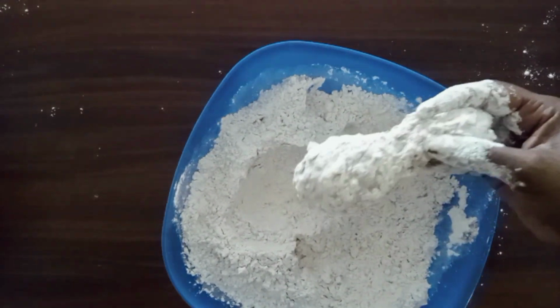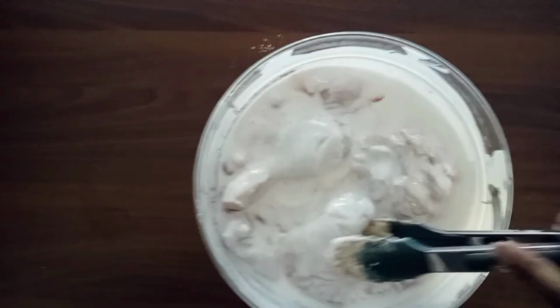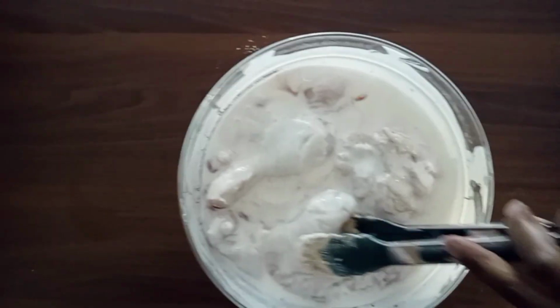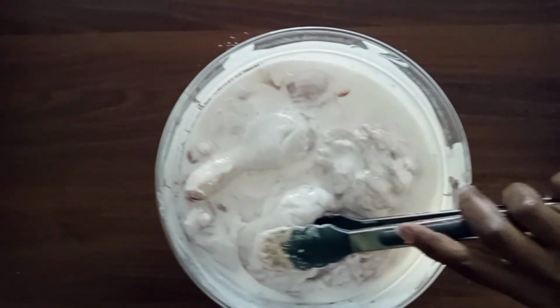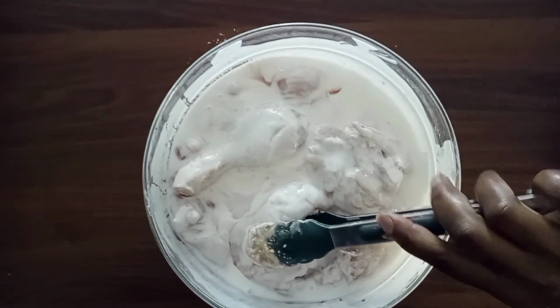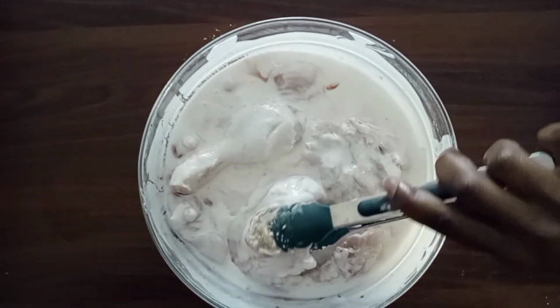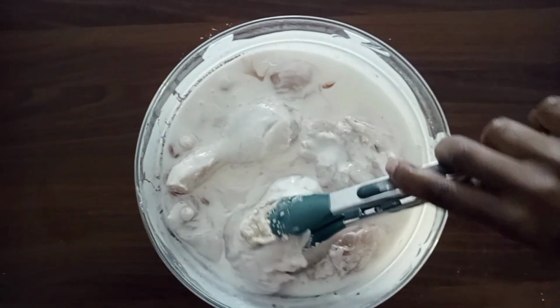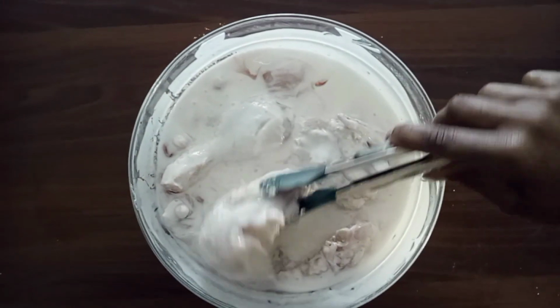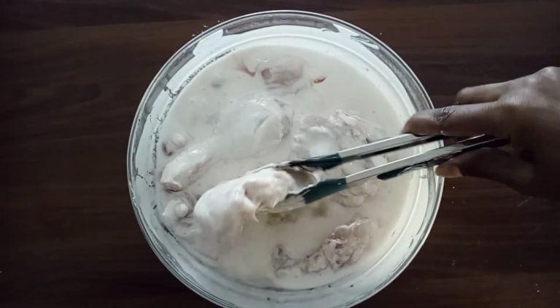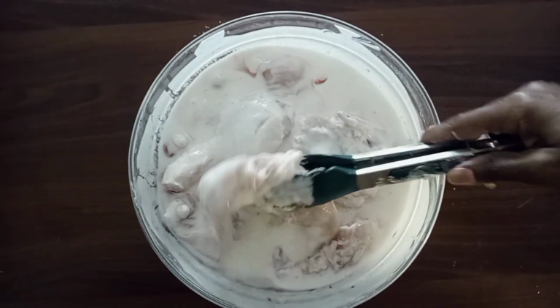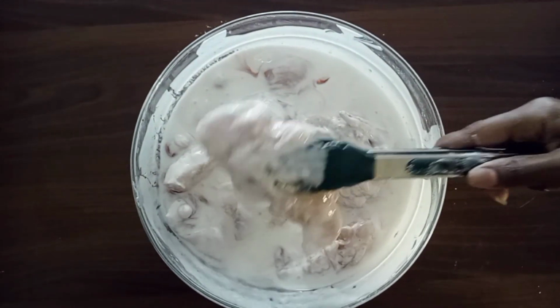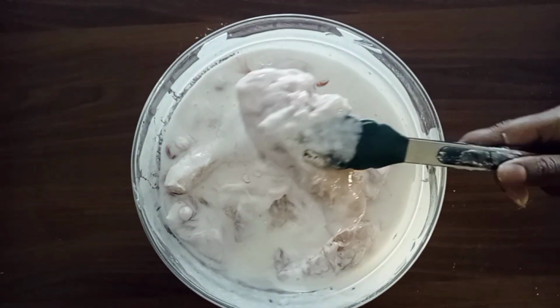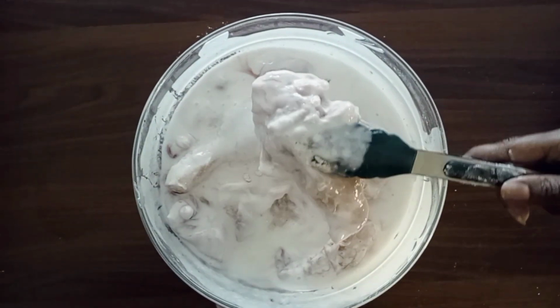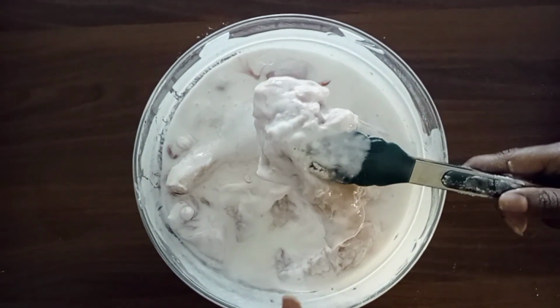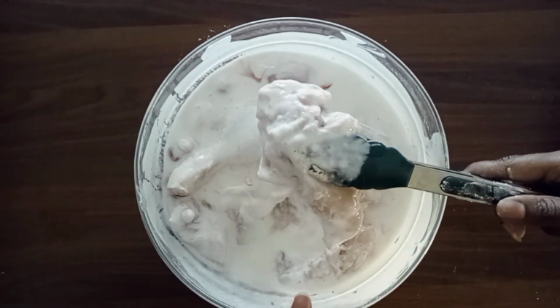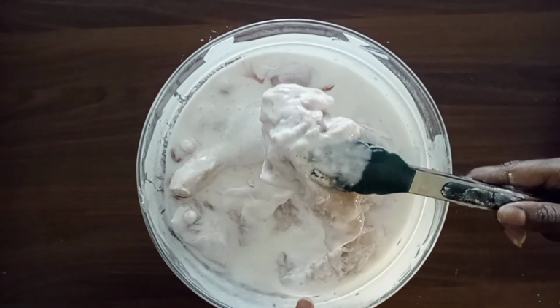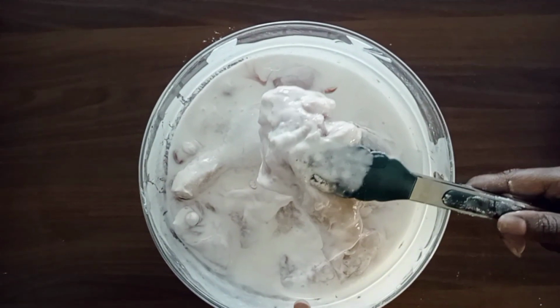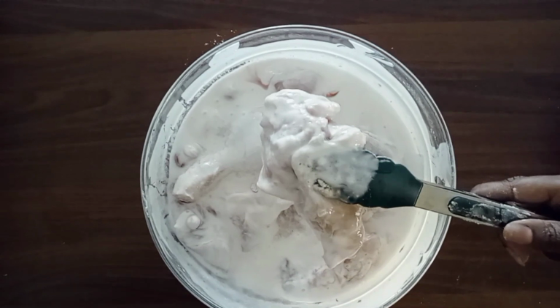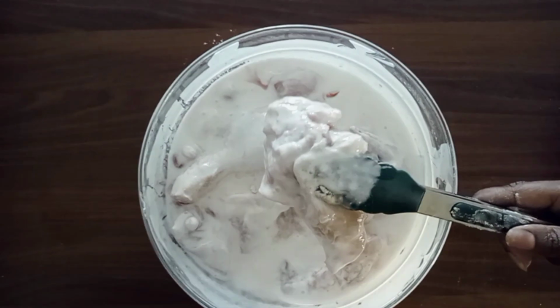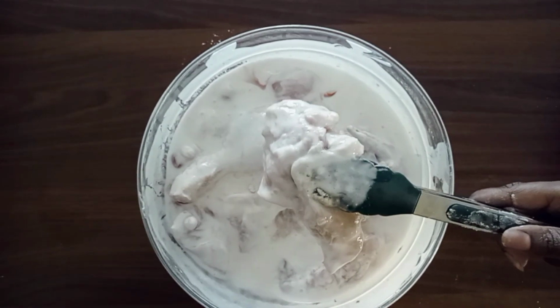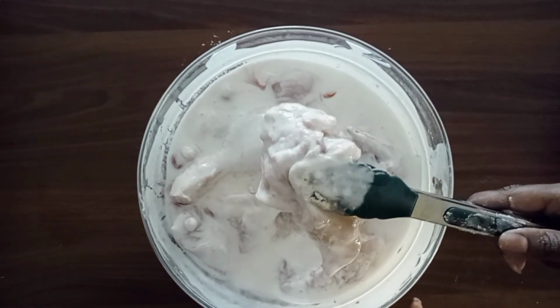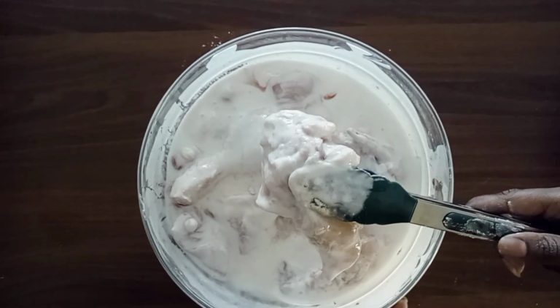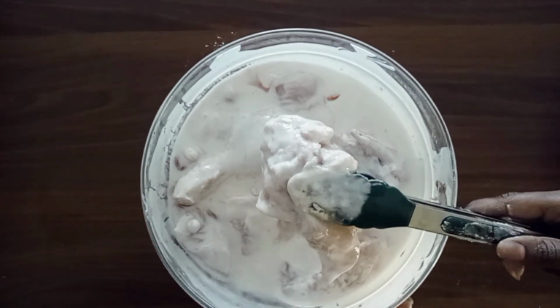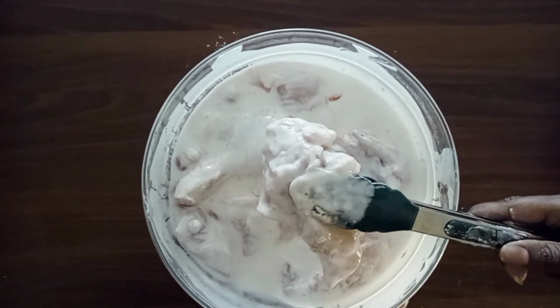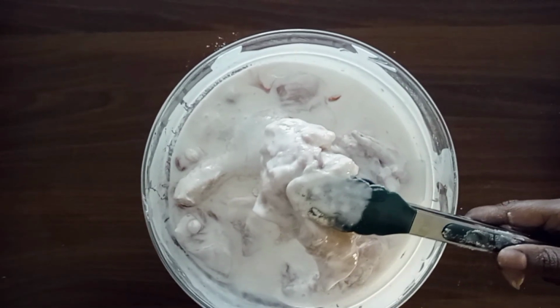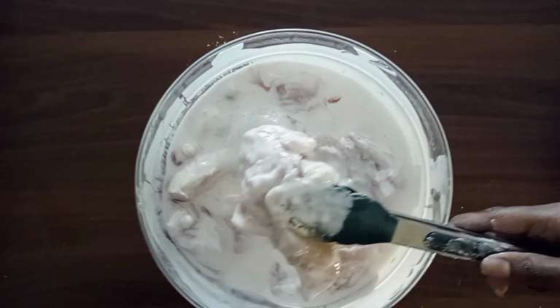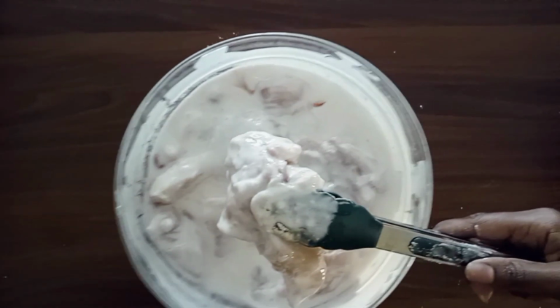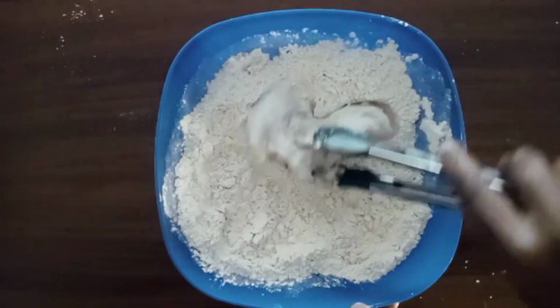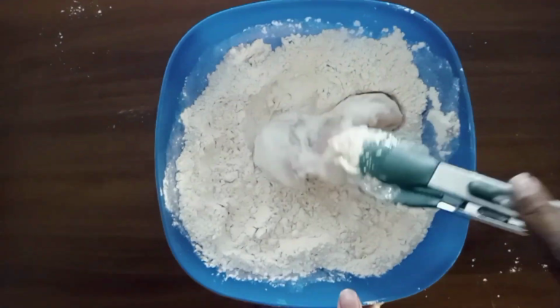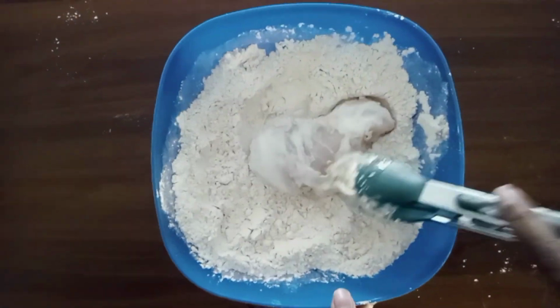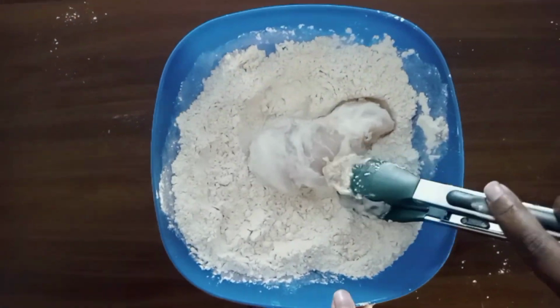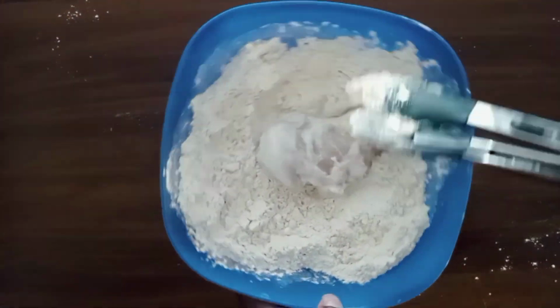Repeat the whole process with the rest of the chicken until they are all nicely coated before we start cooking.